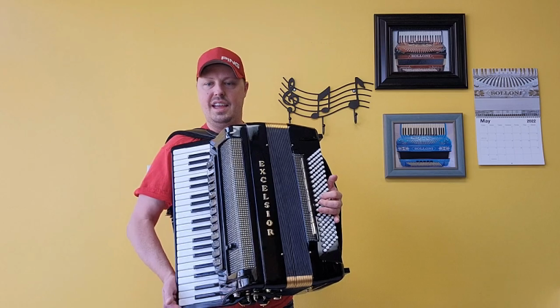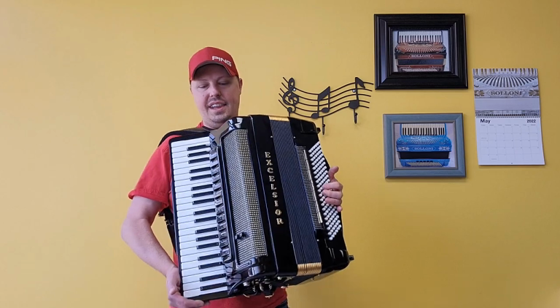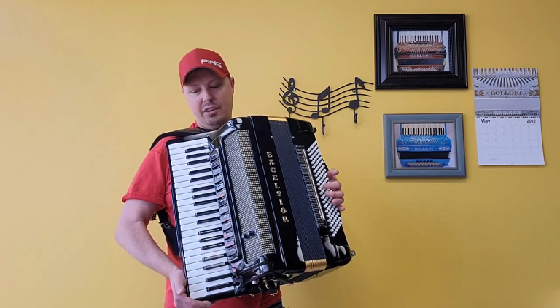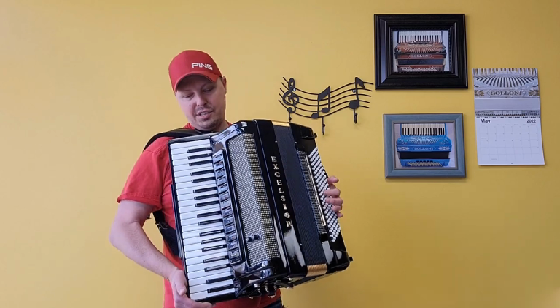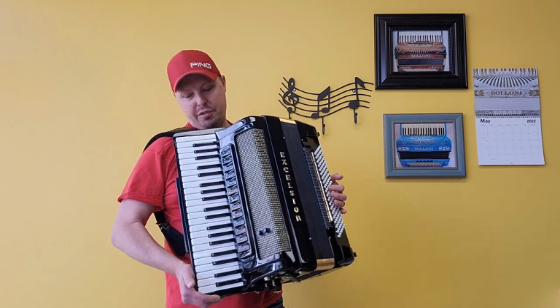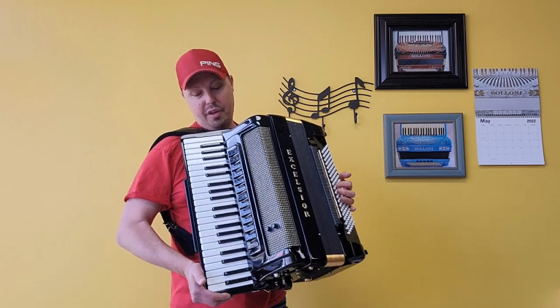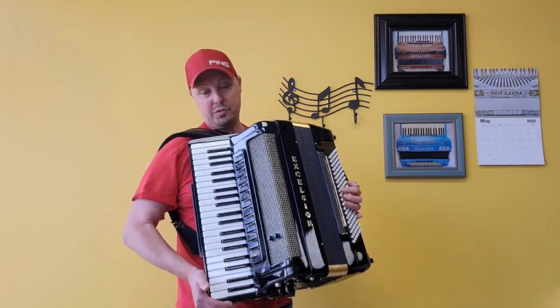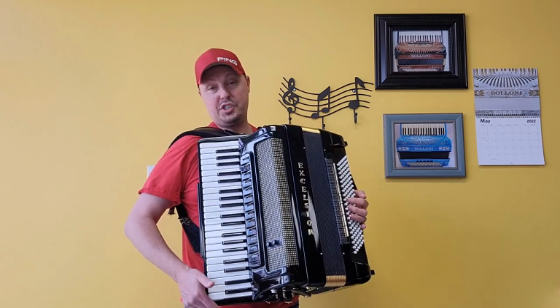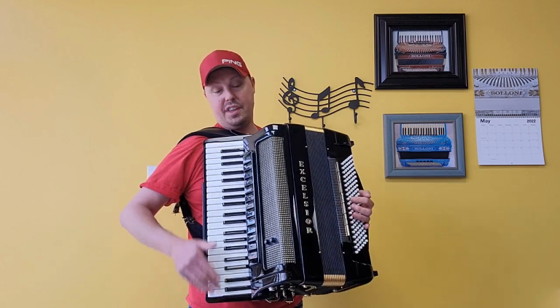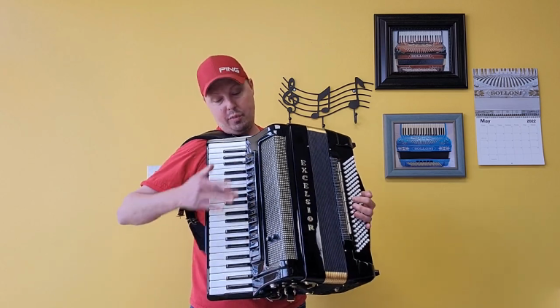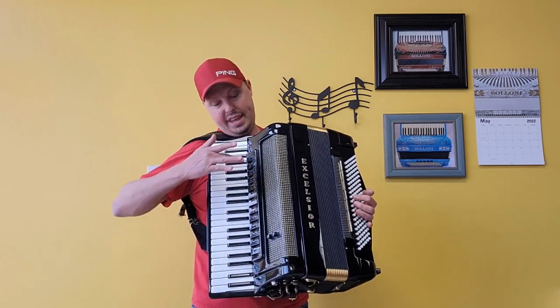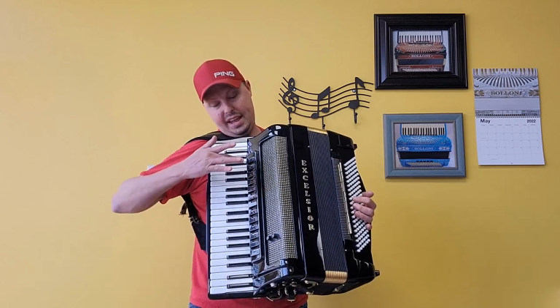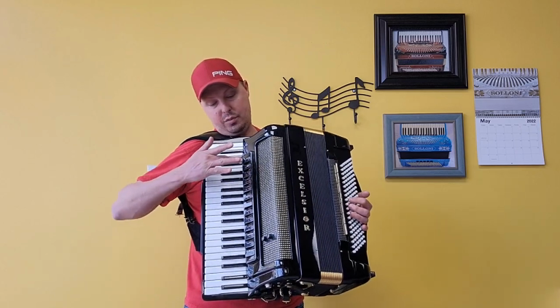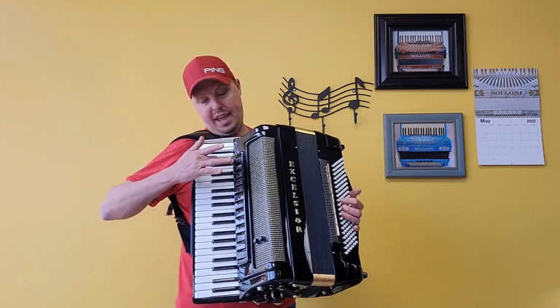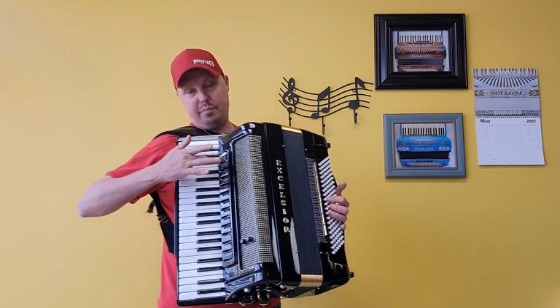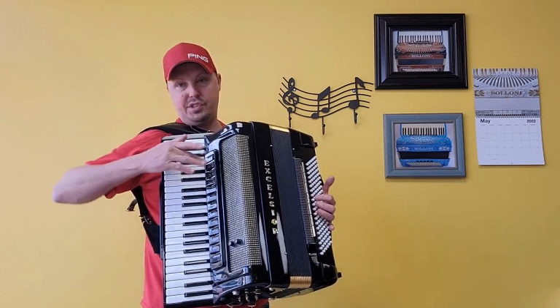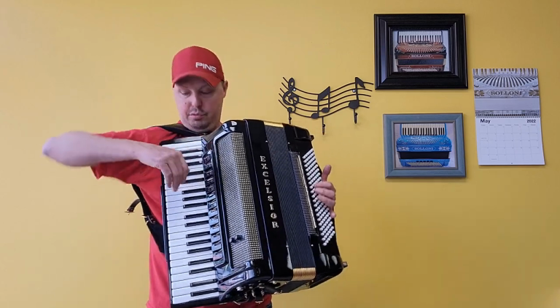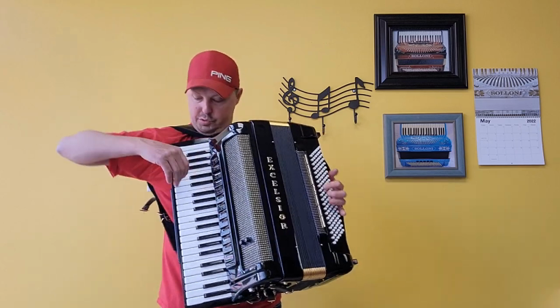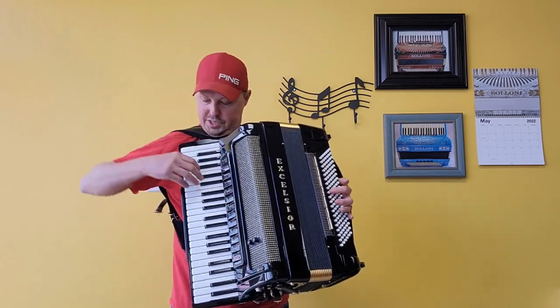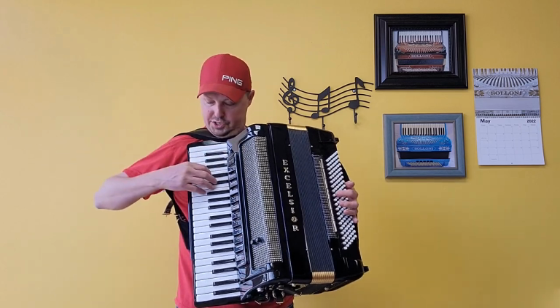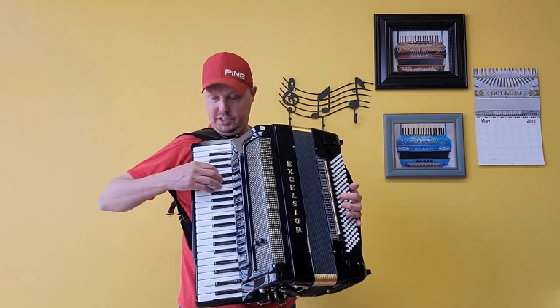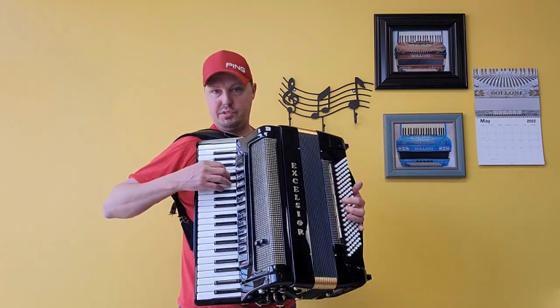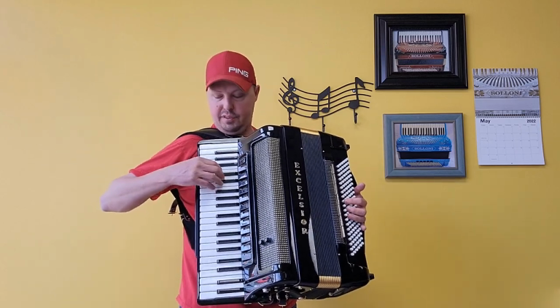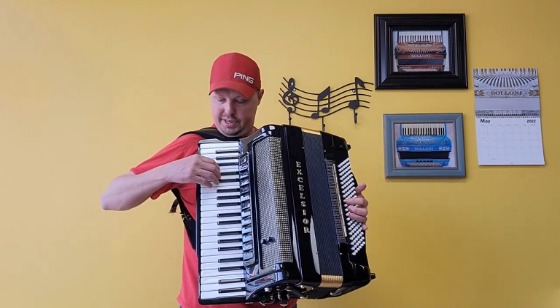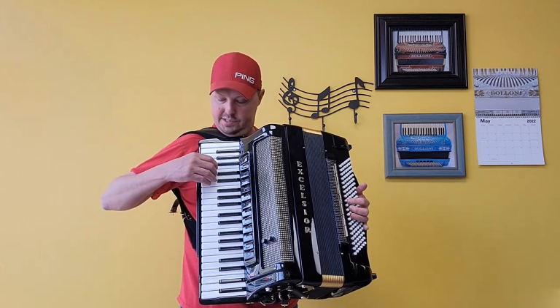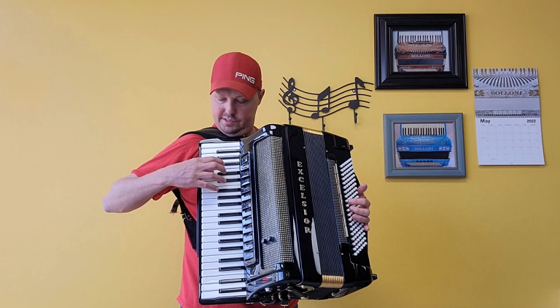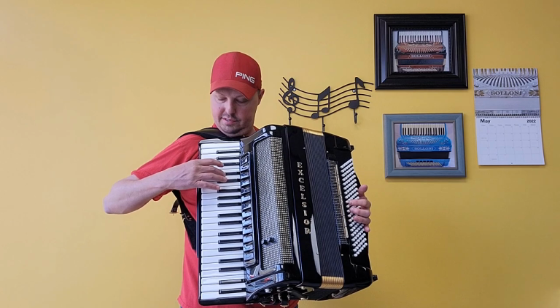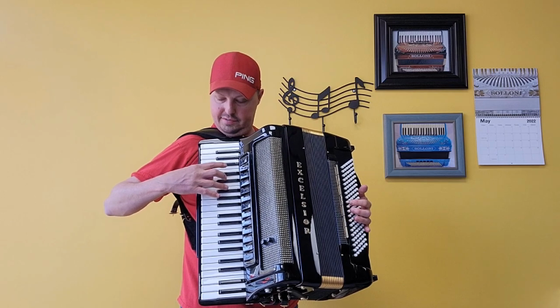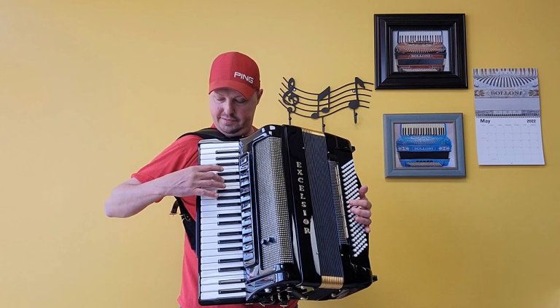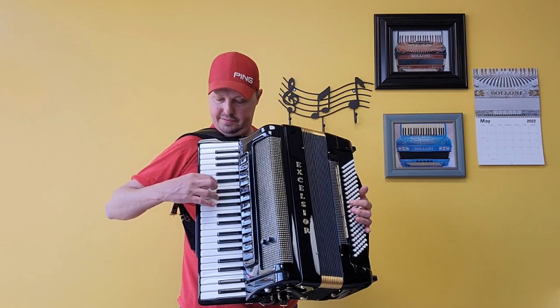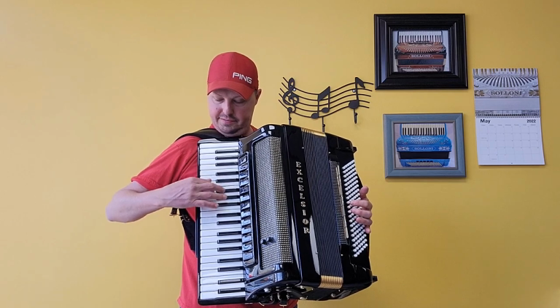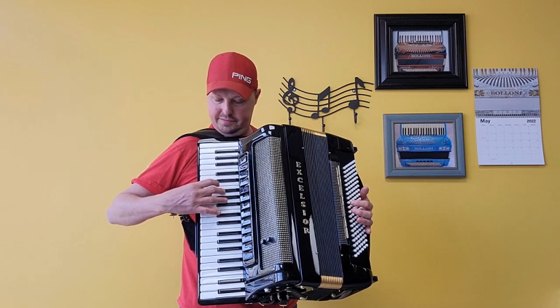Now let's go through all the switches on the right hand. We have our bassoon switch — the low set of reeds.